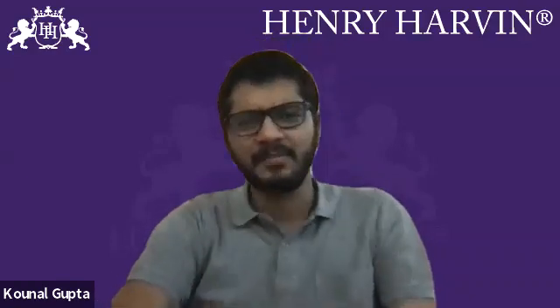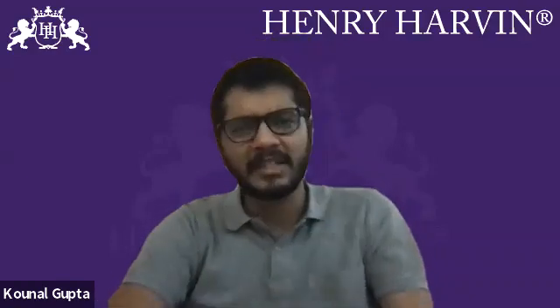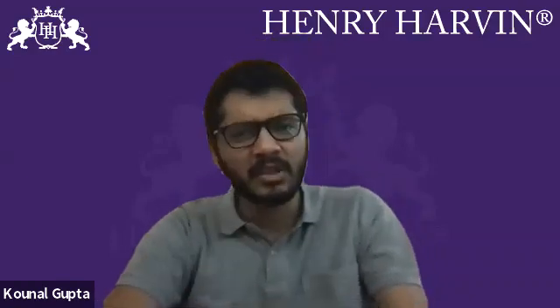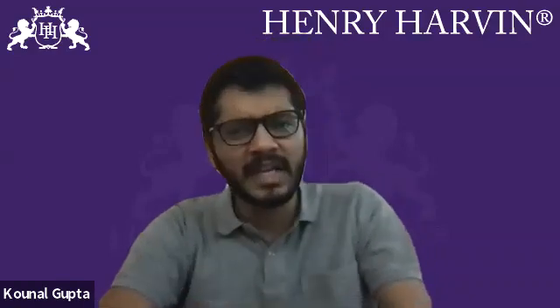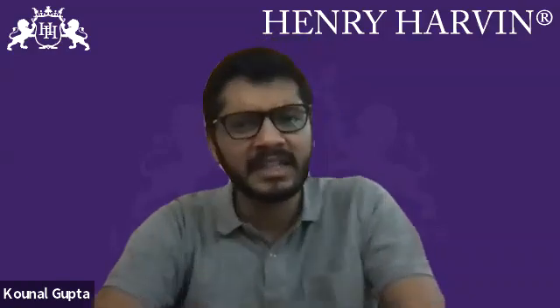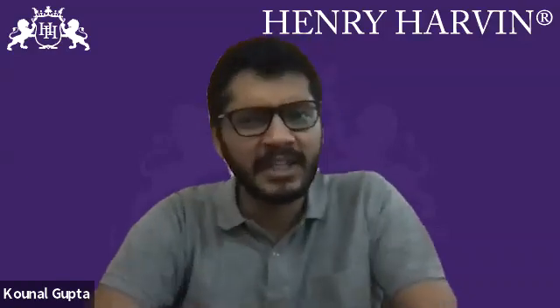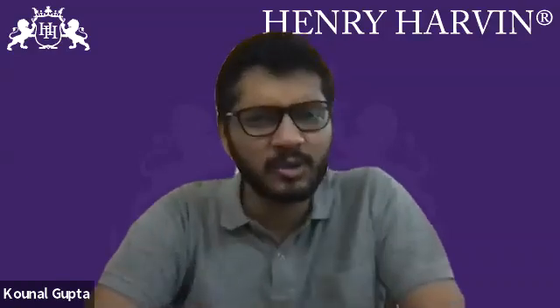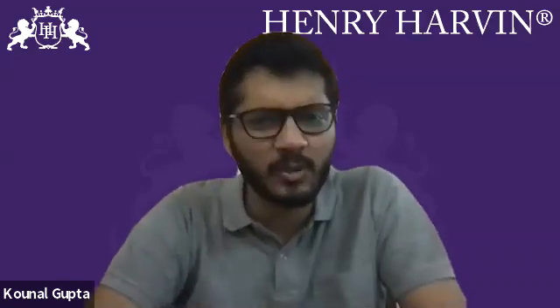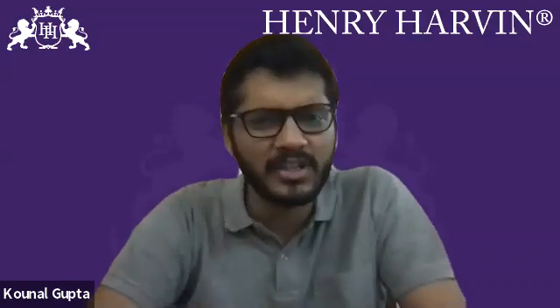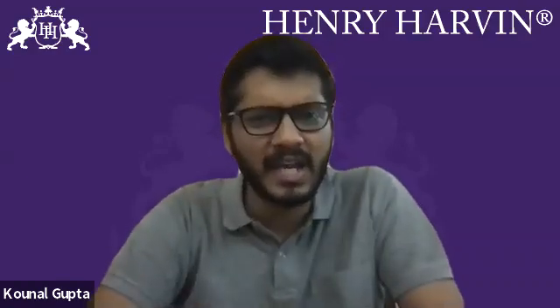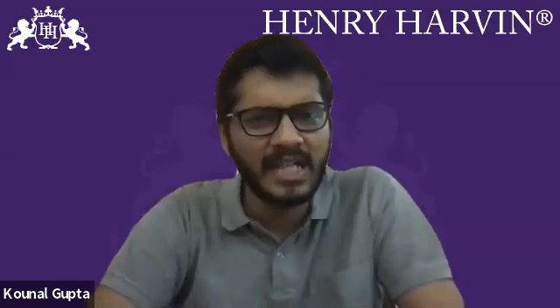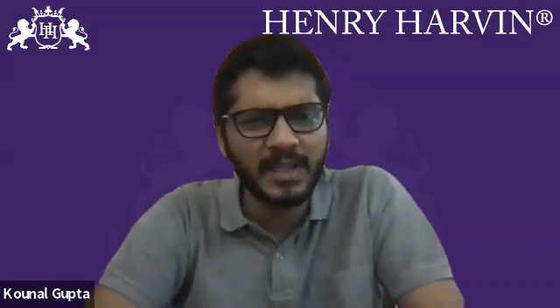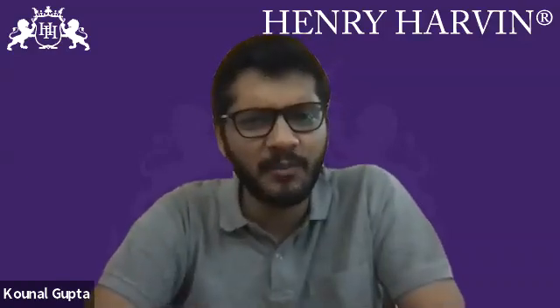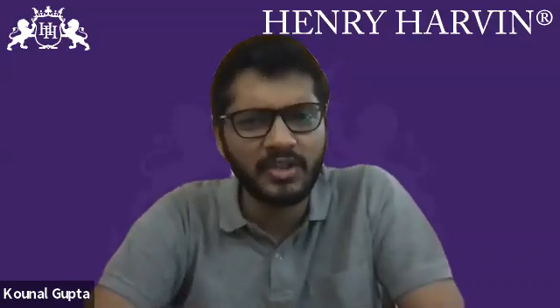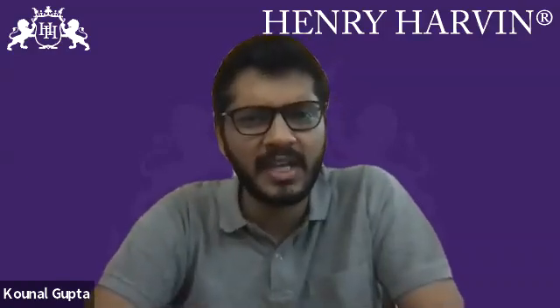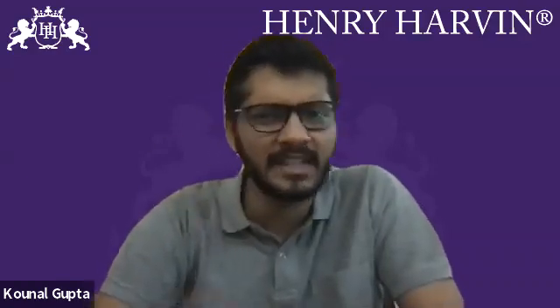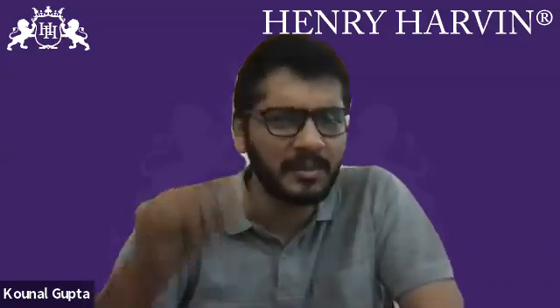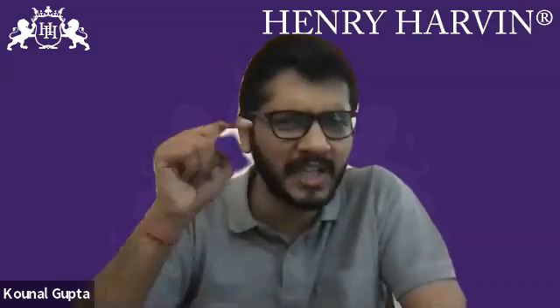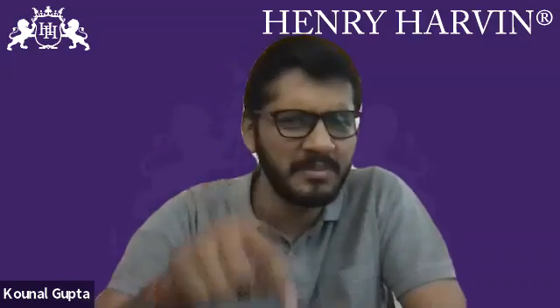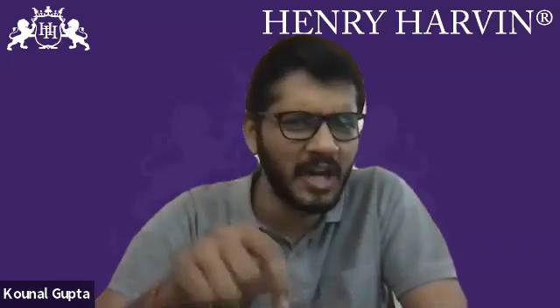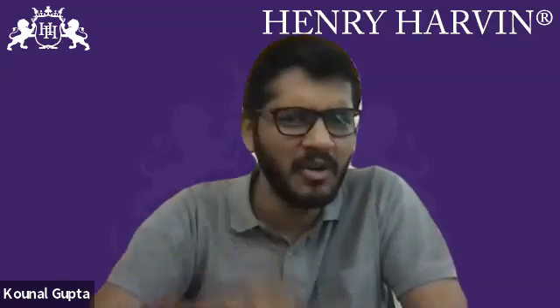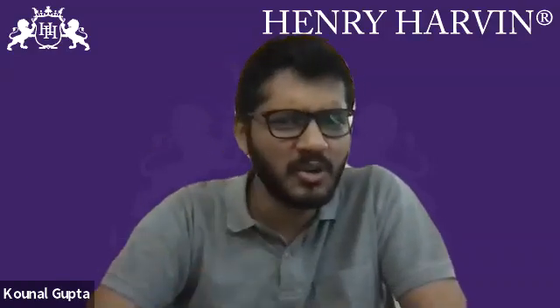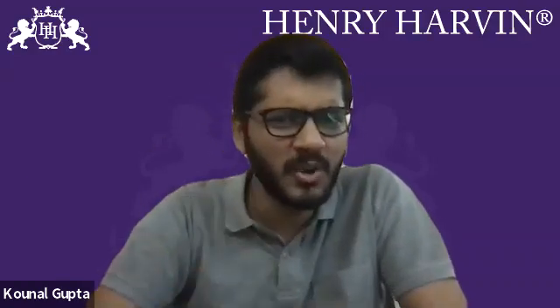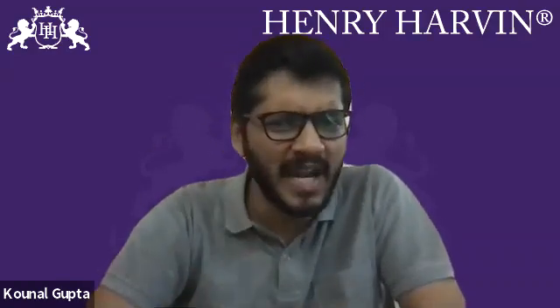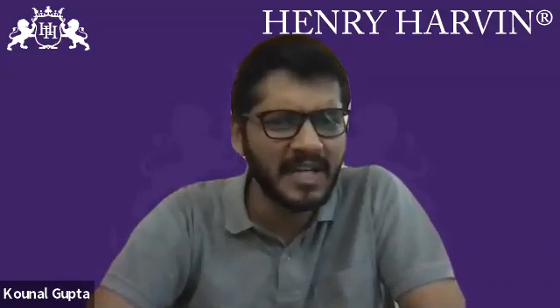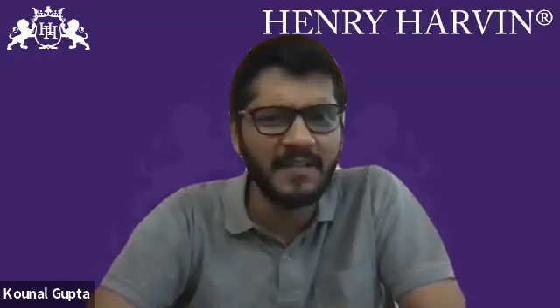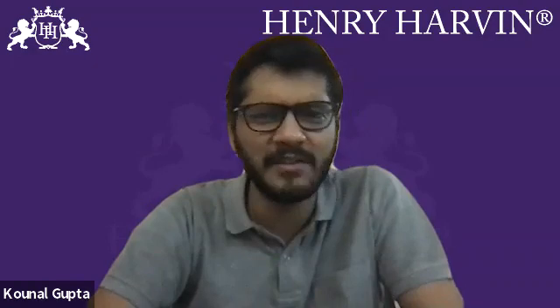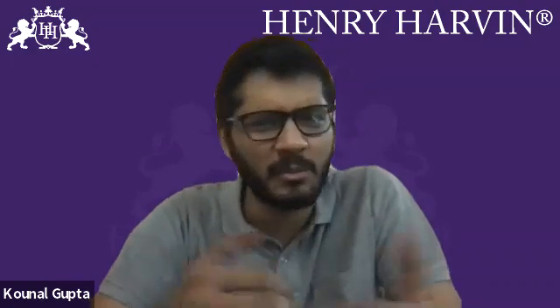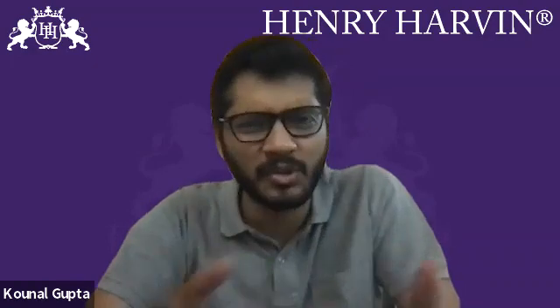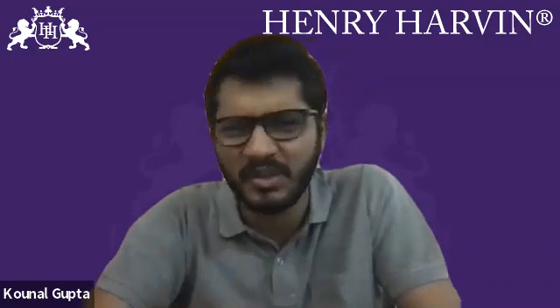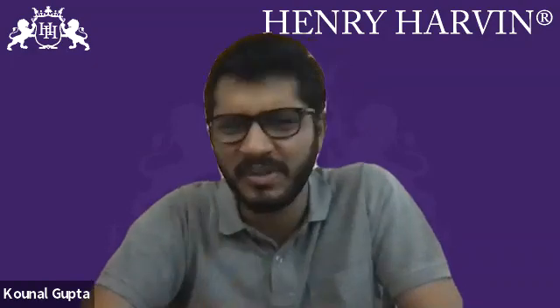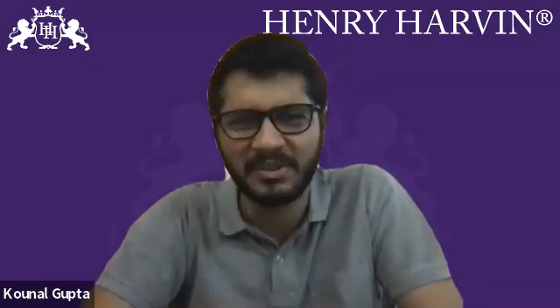That's all guys, thank you so much. Keep watching and subscribe to Henry Harvin for more such videos.